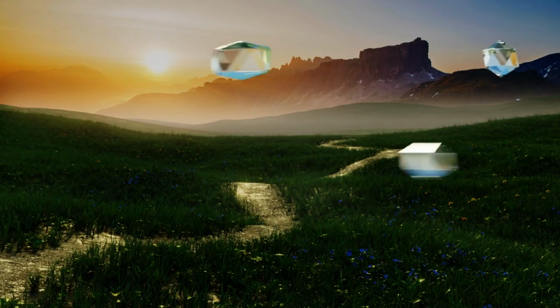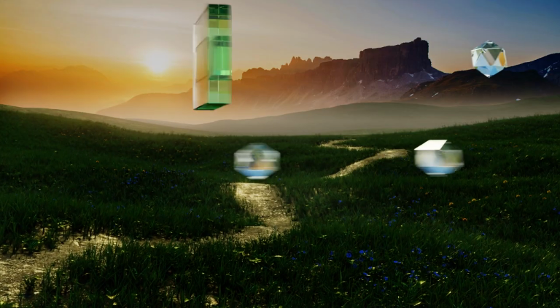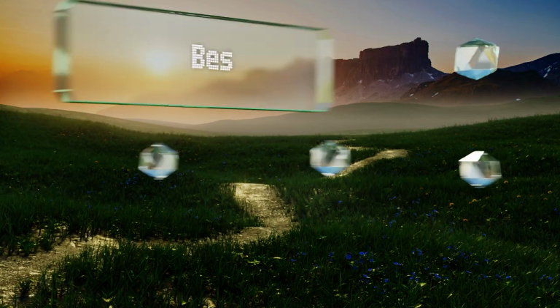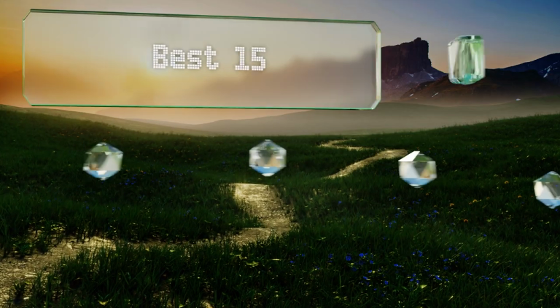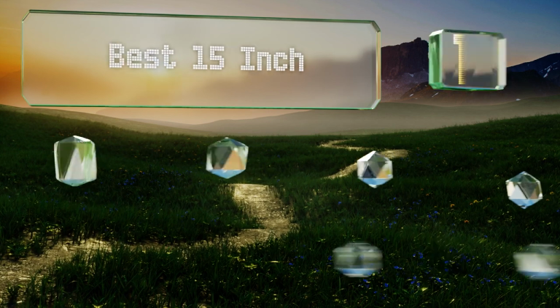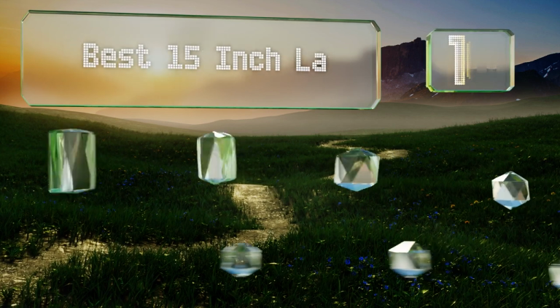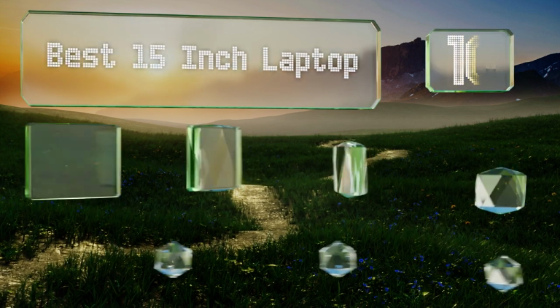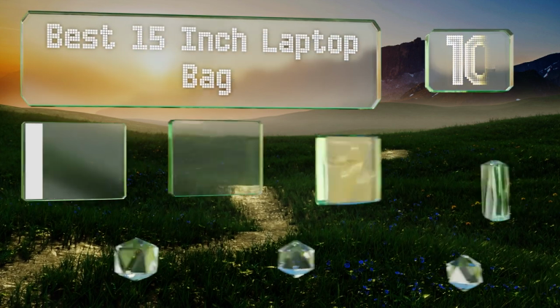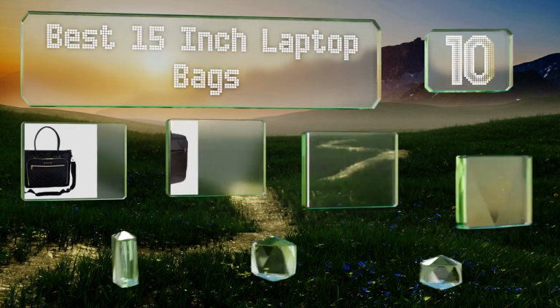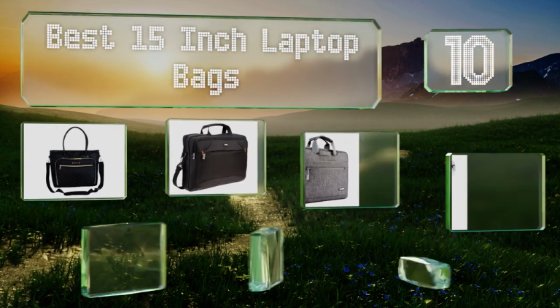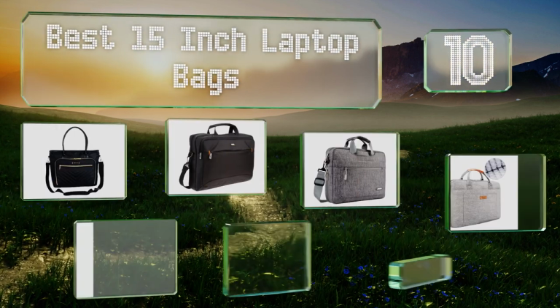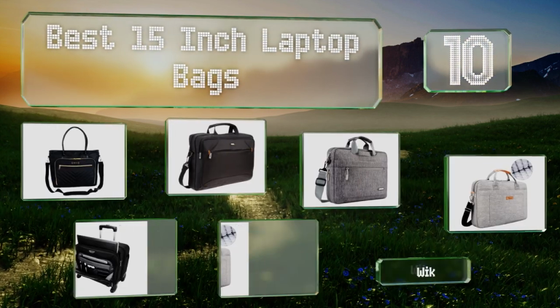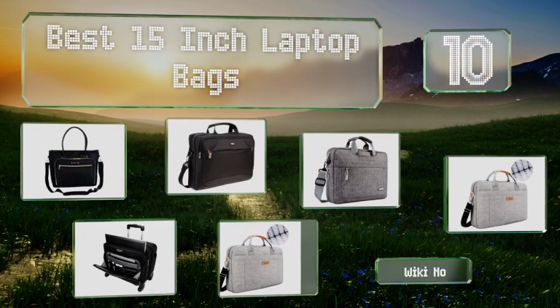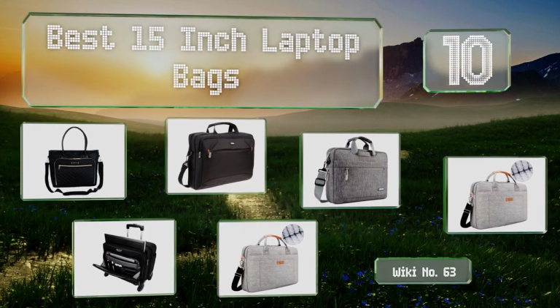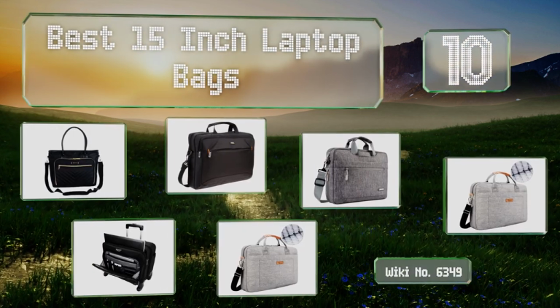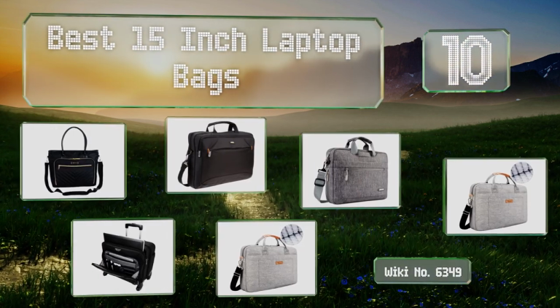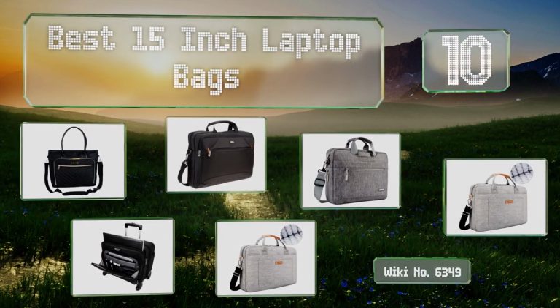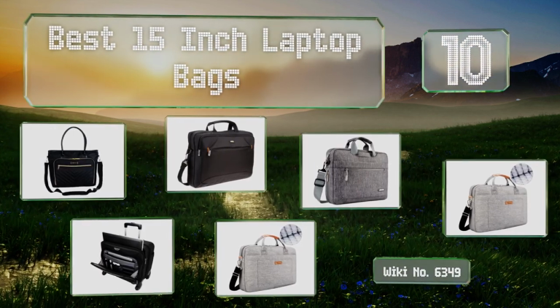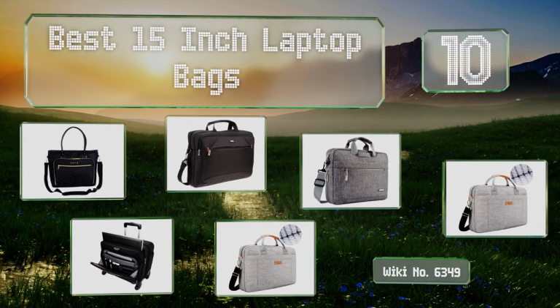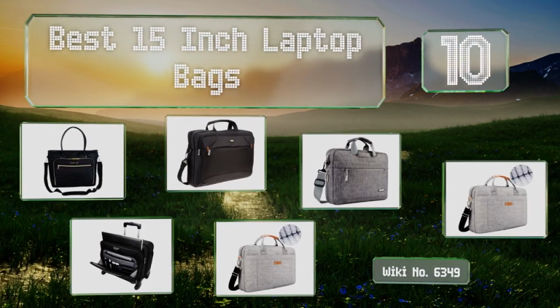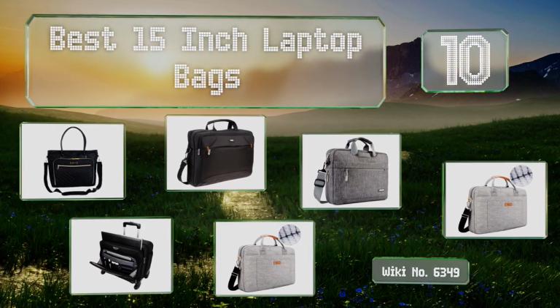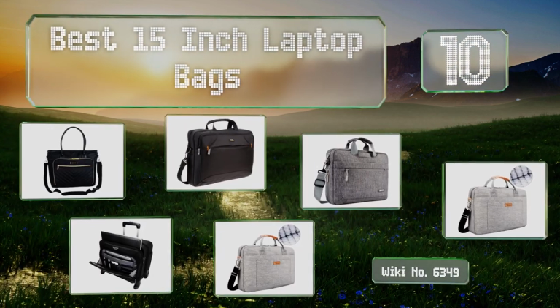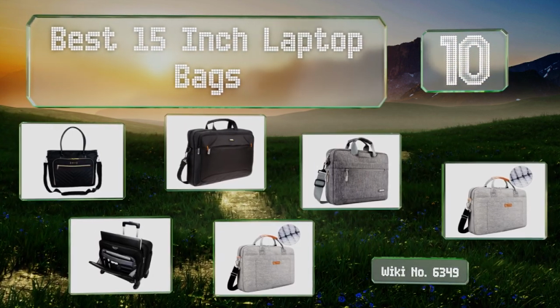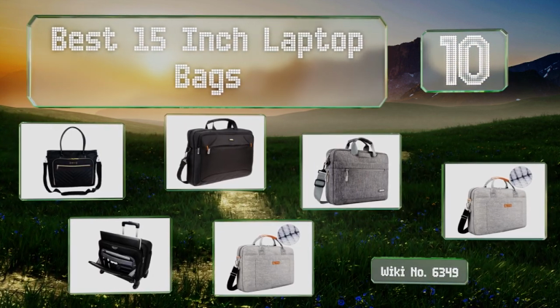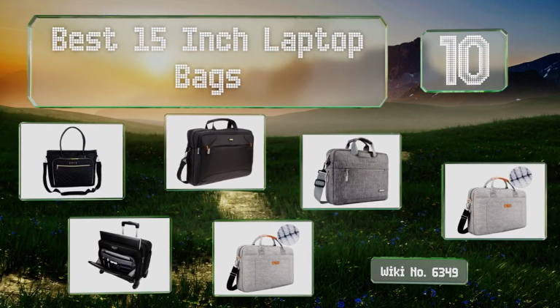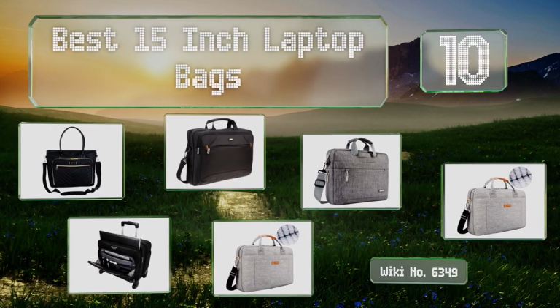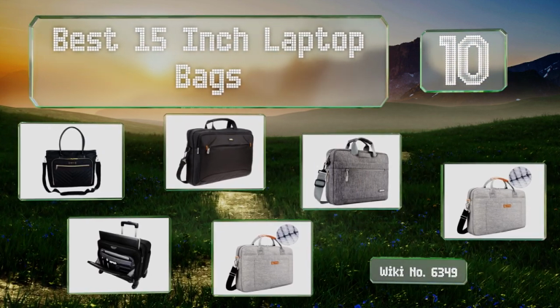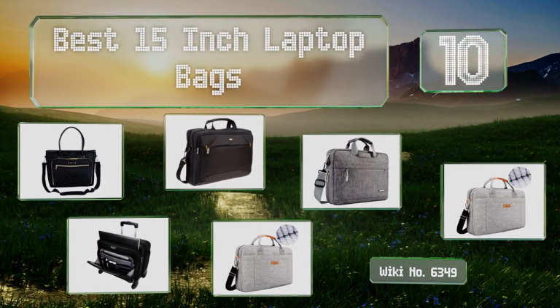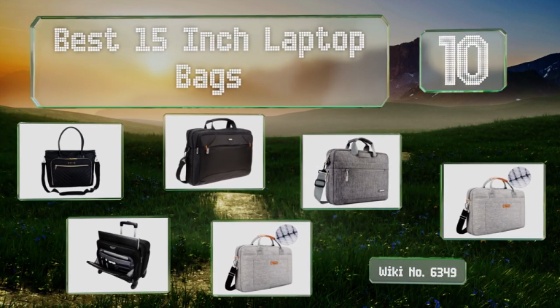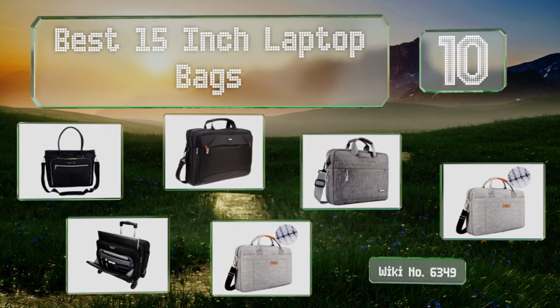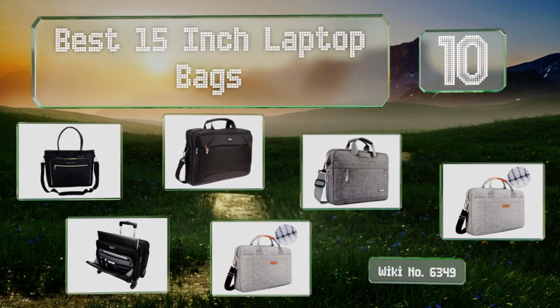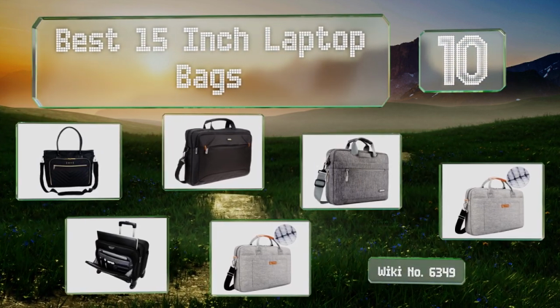EasyVid presents the 10 best 15-inch laptop bags. Let's get started with the list.